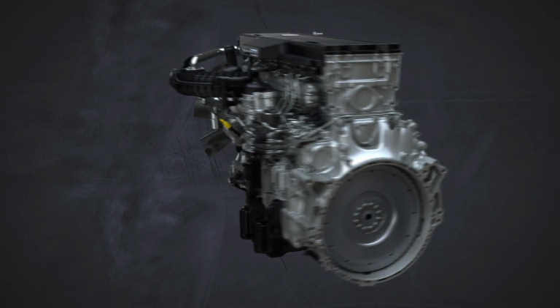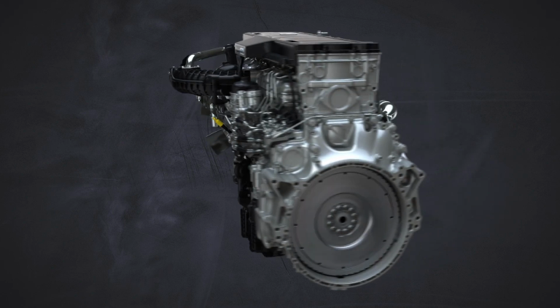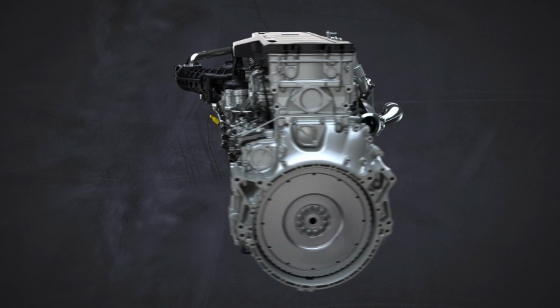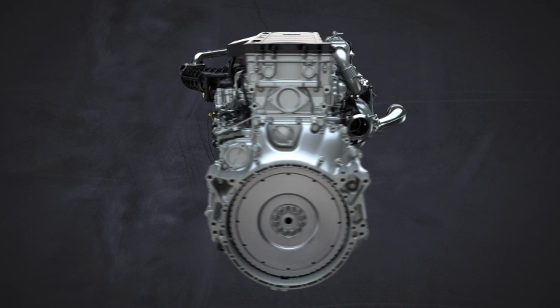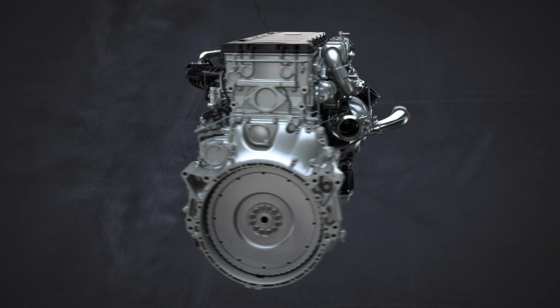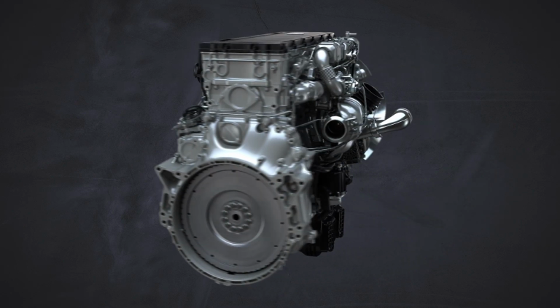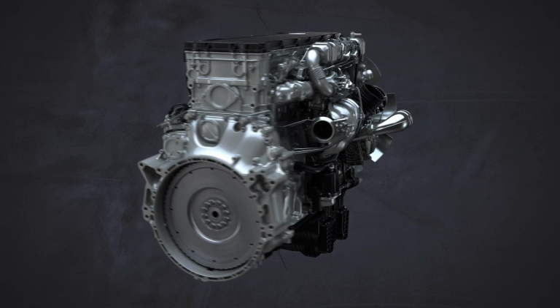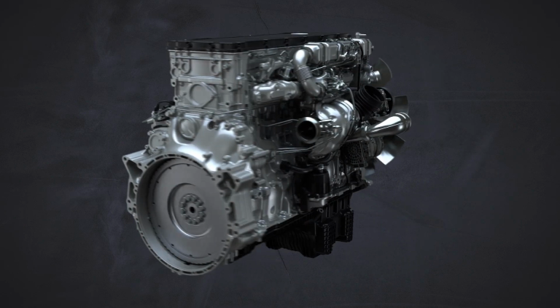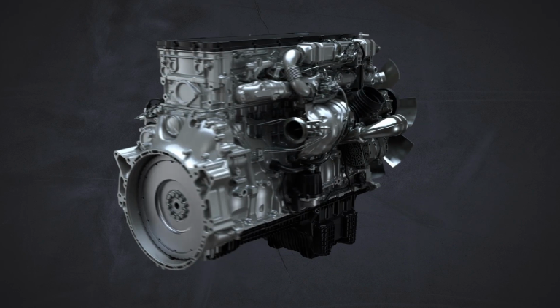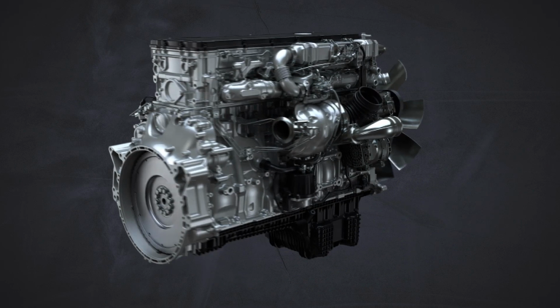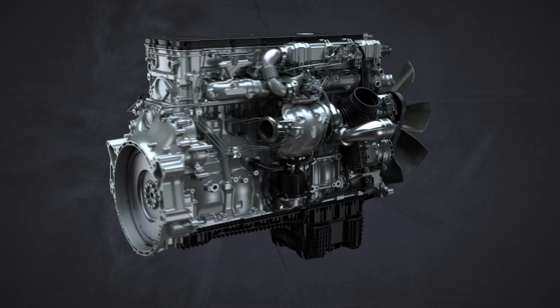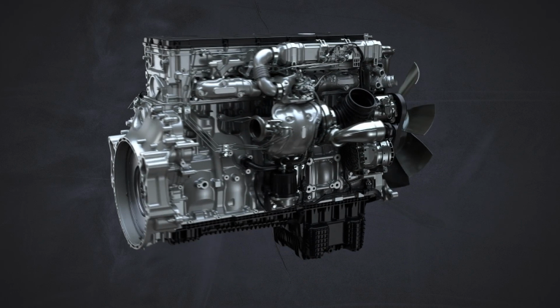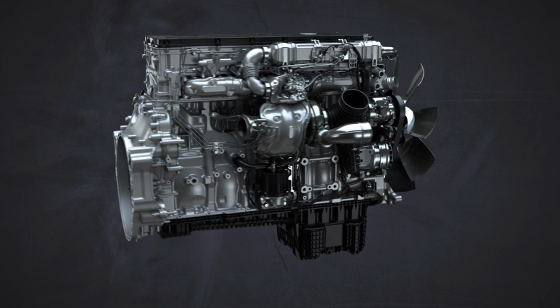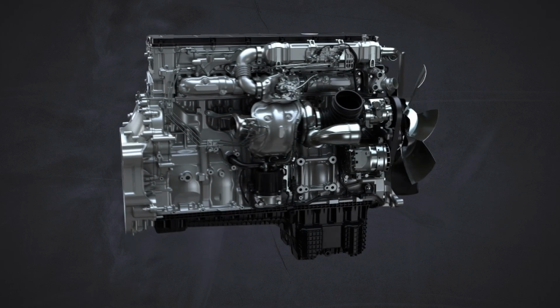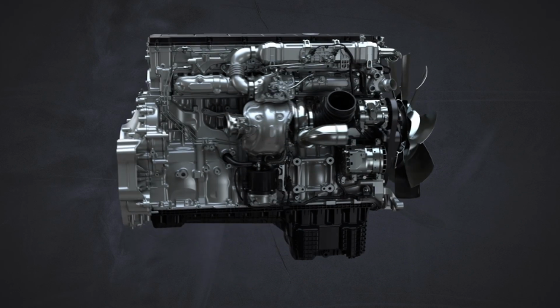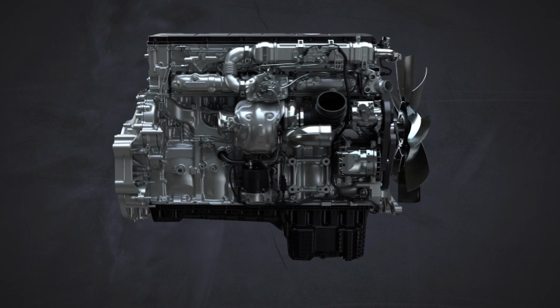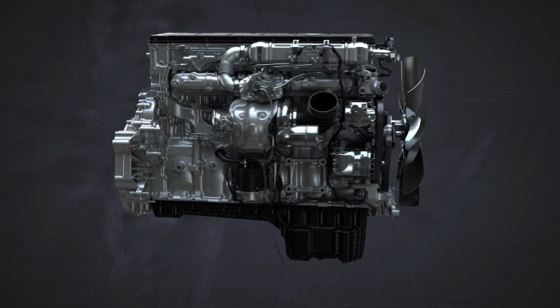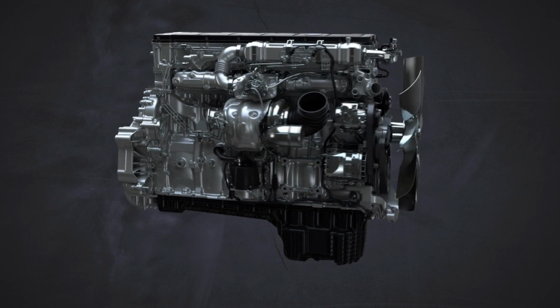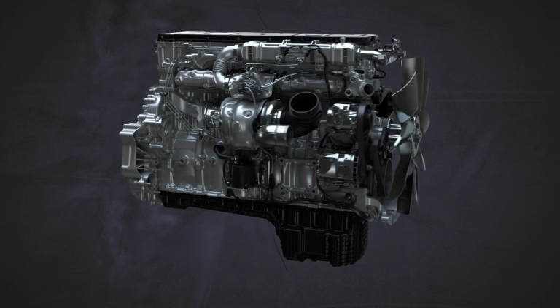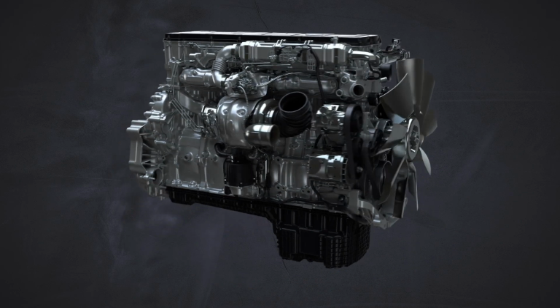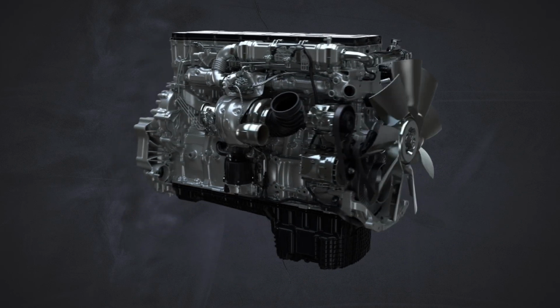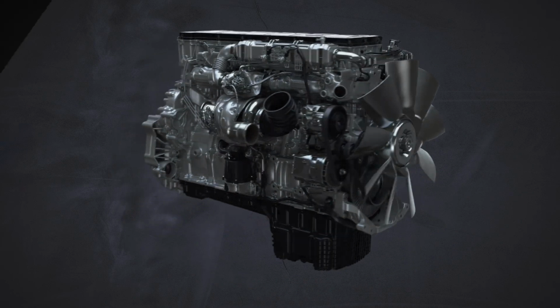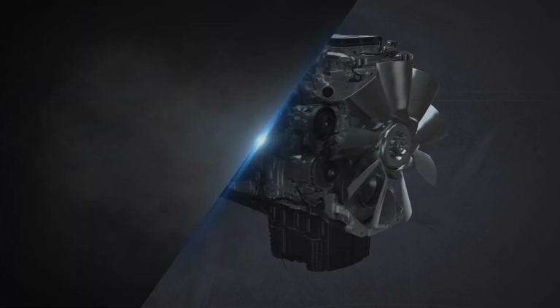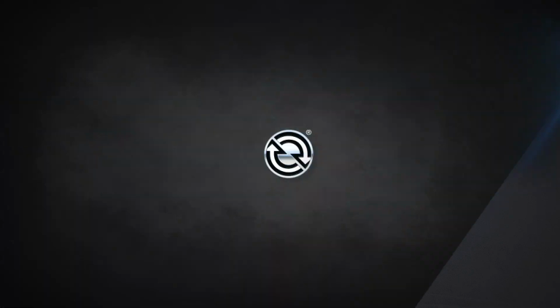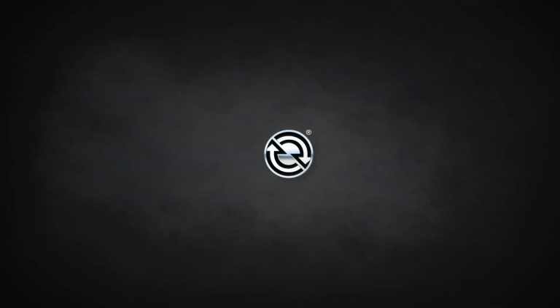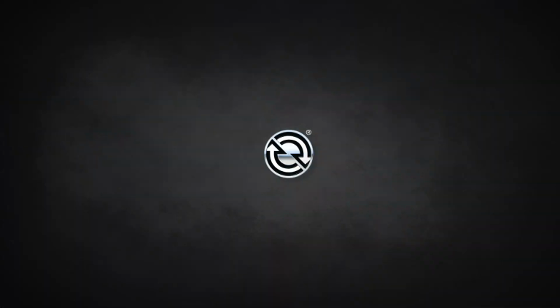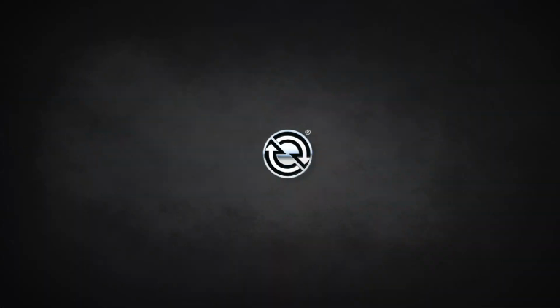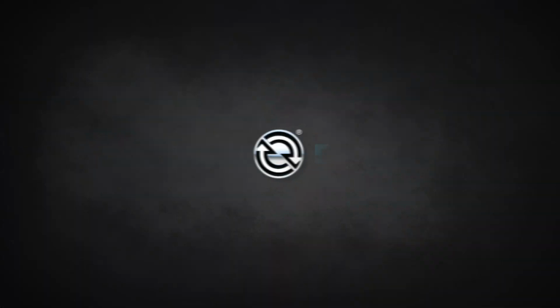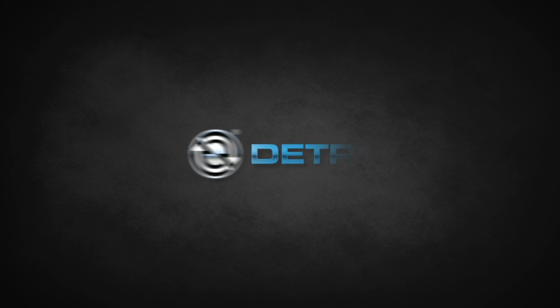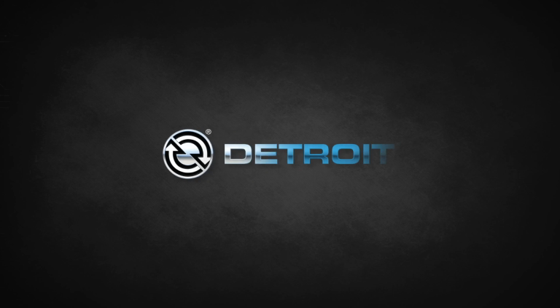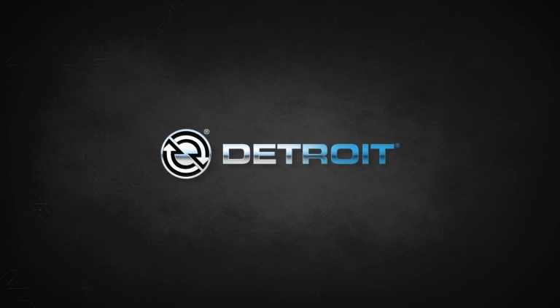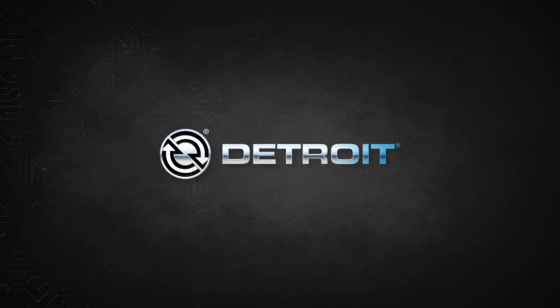The new Detroit DD15 Gen 5 engine. When you demand it all, demand Detroit.